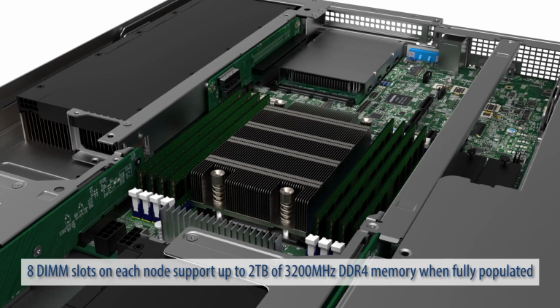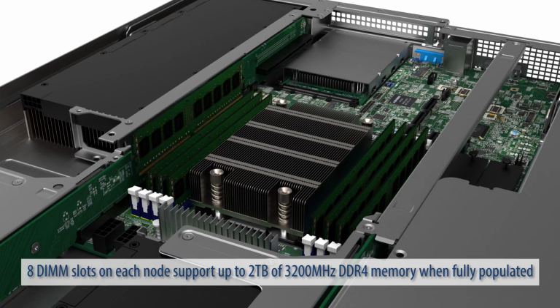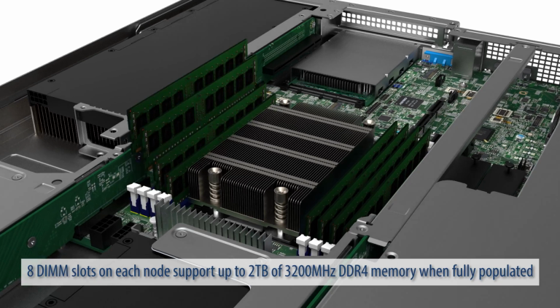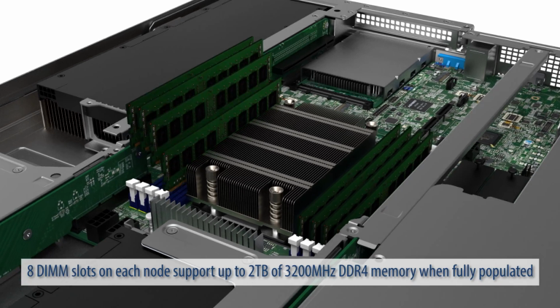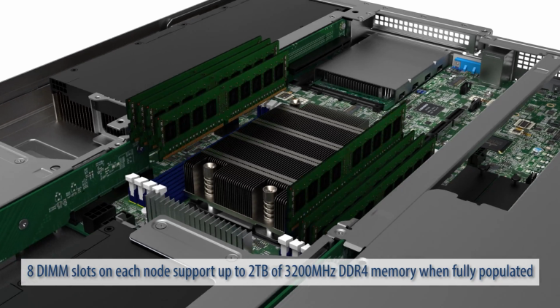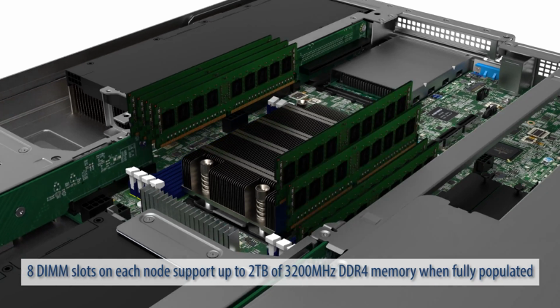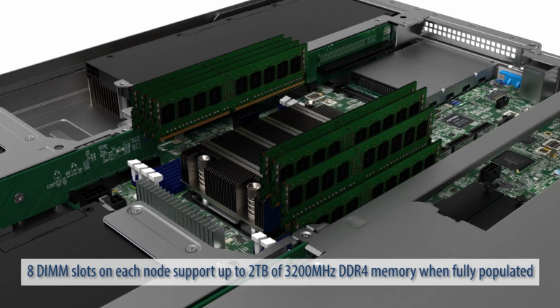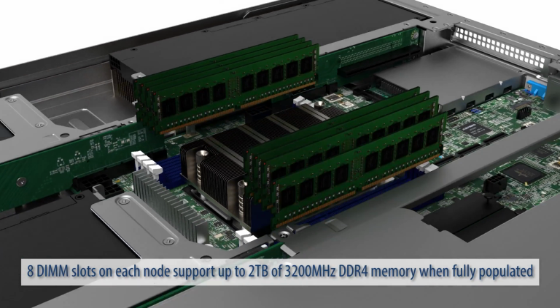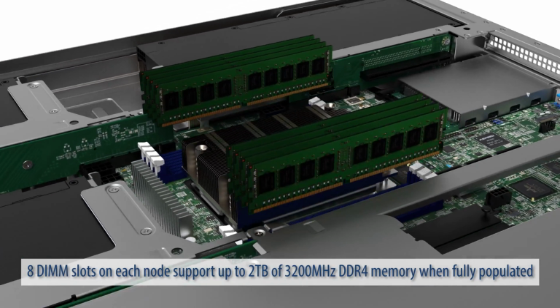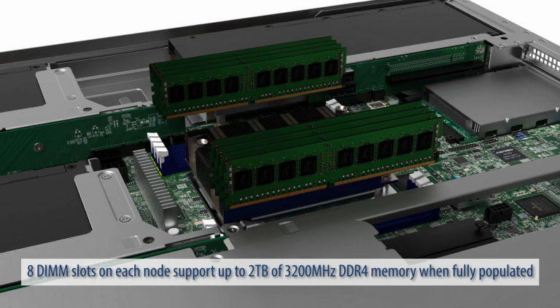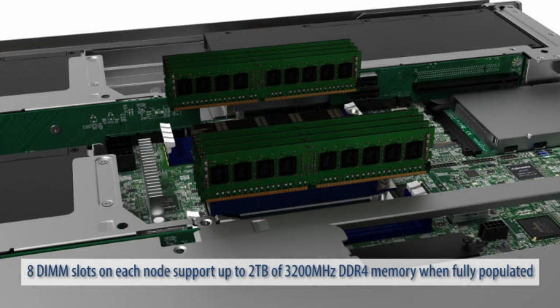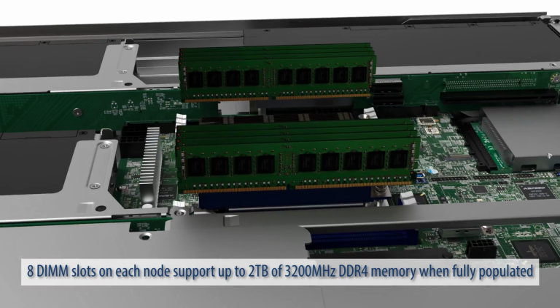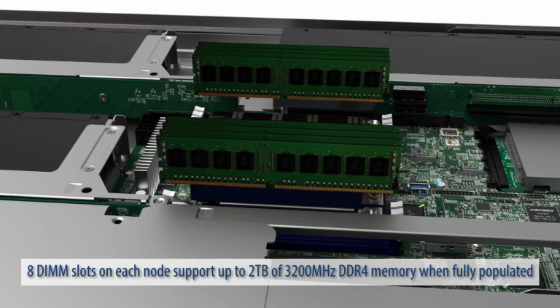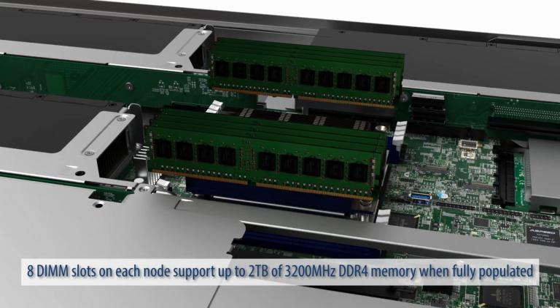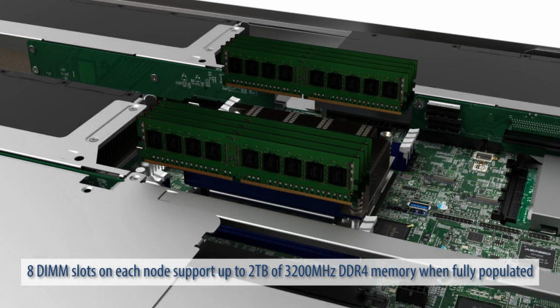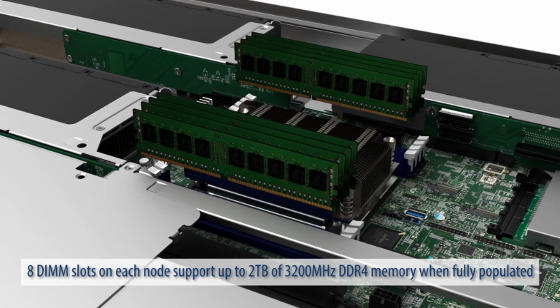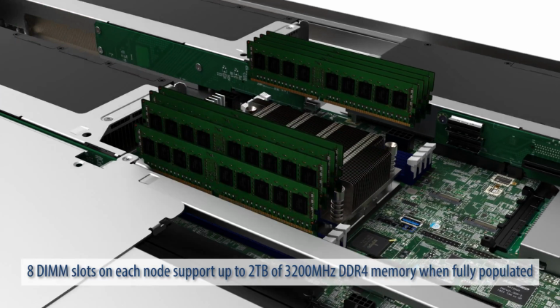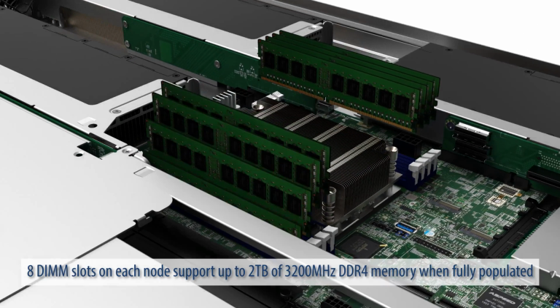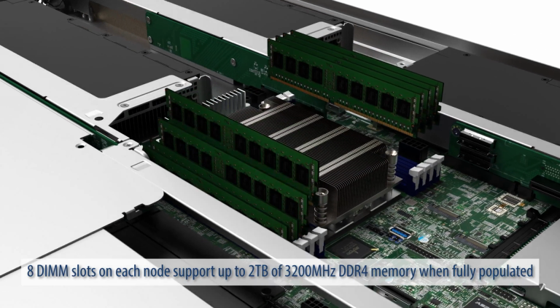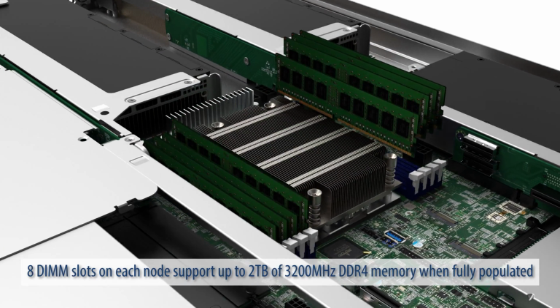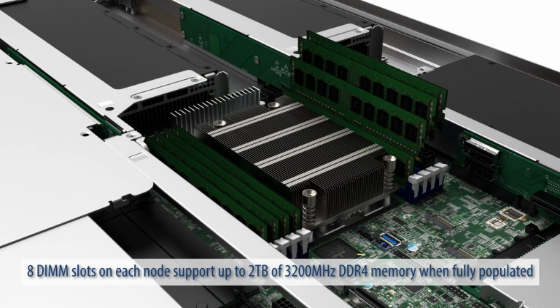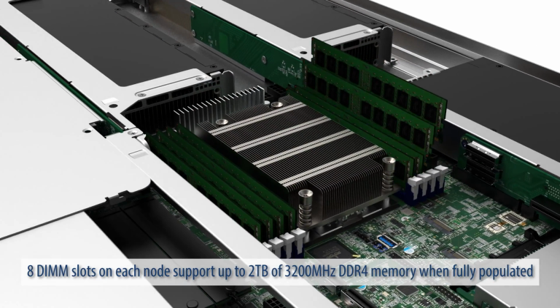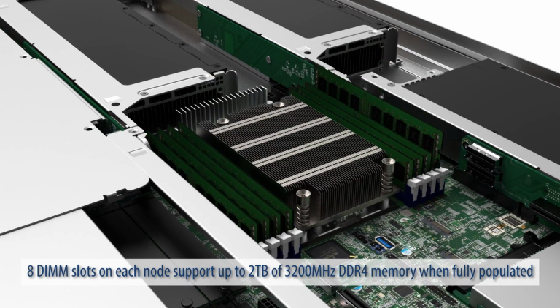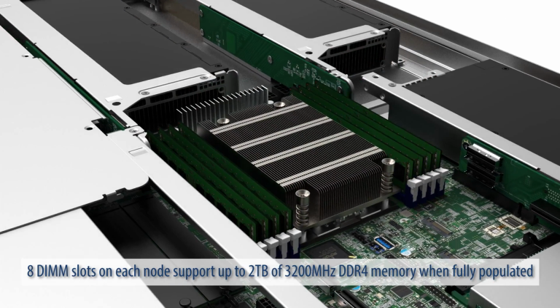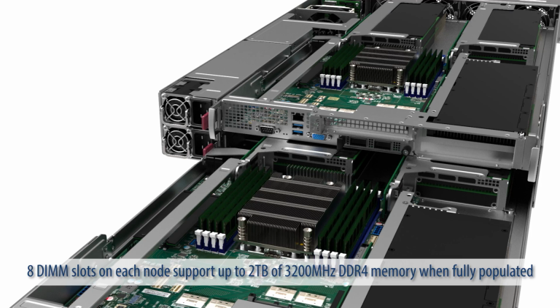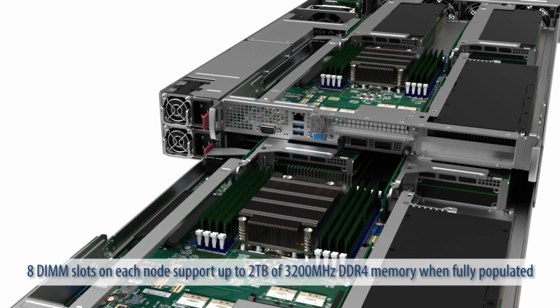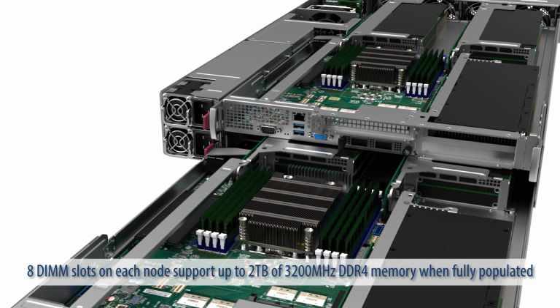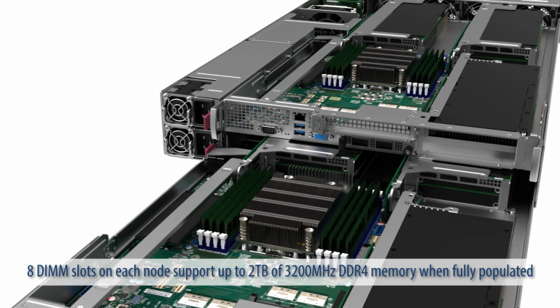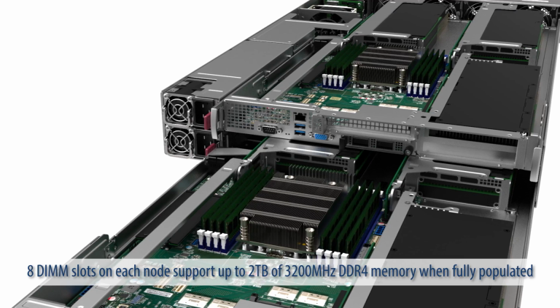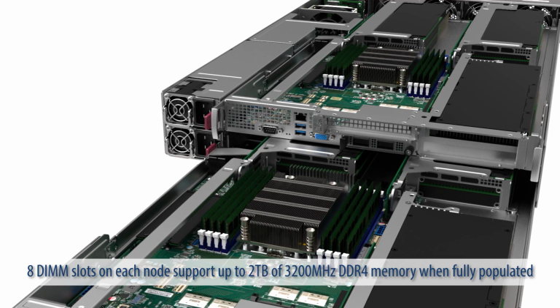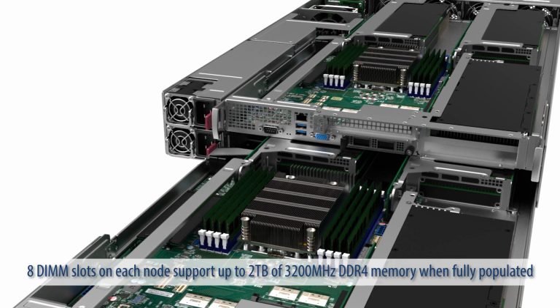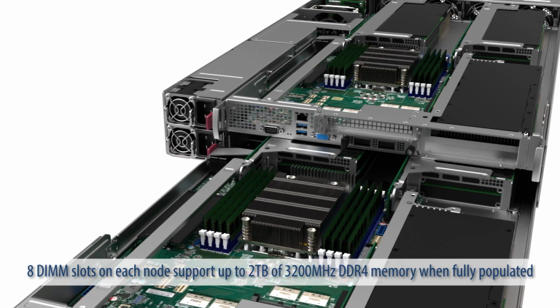8 DIMM slots on each node support up to 2TB of 3200MHz DDR4 memory when fully populated.